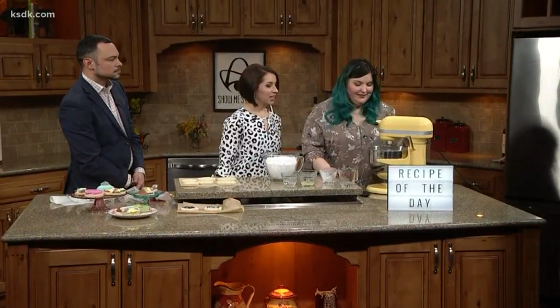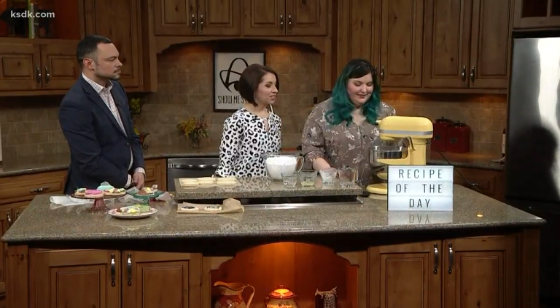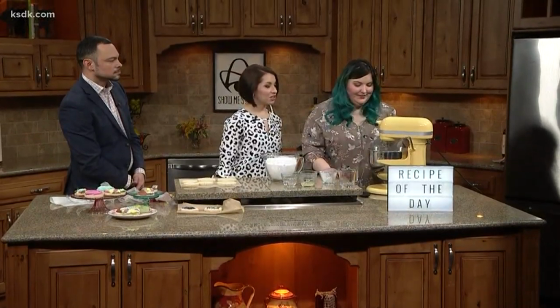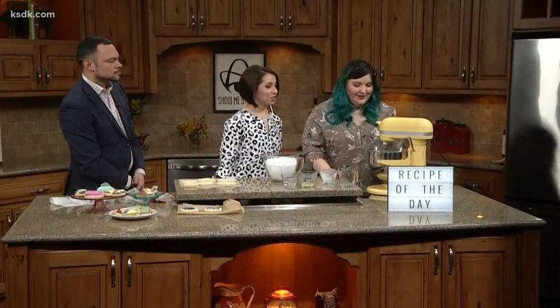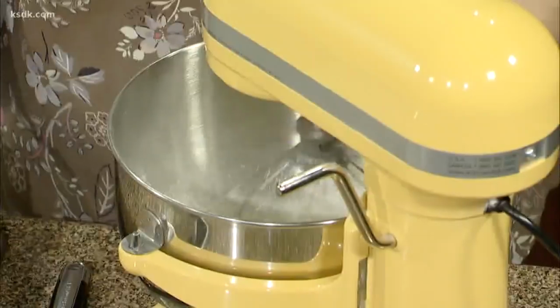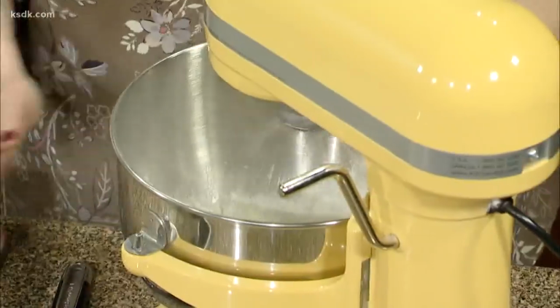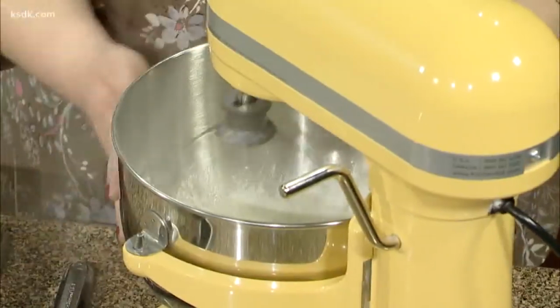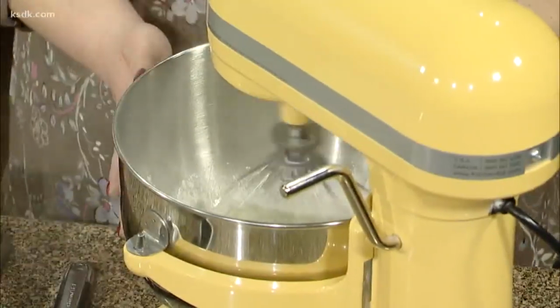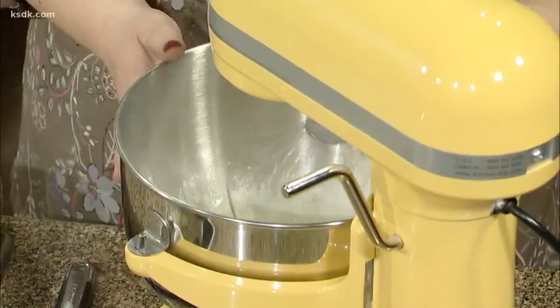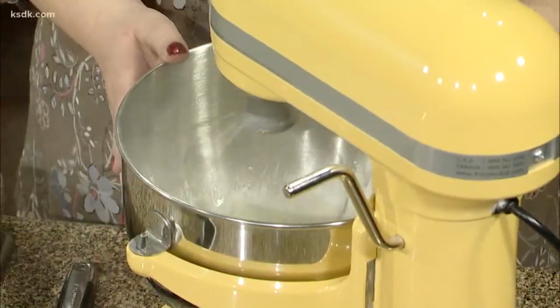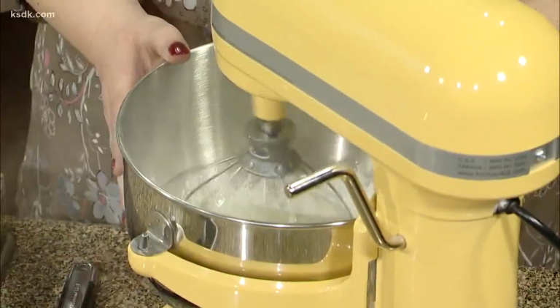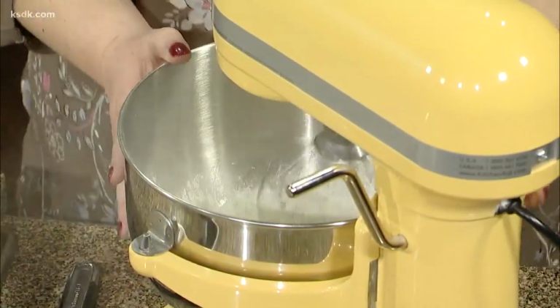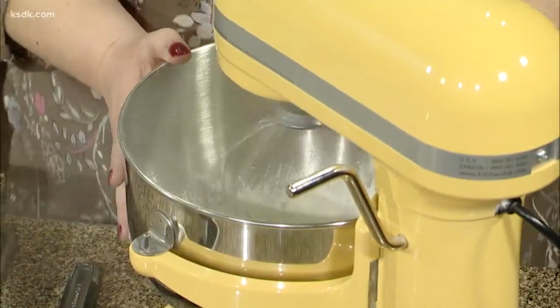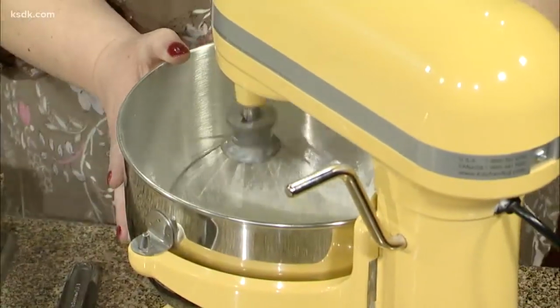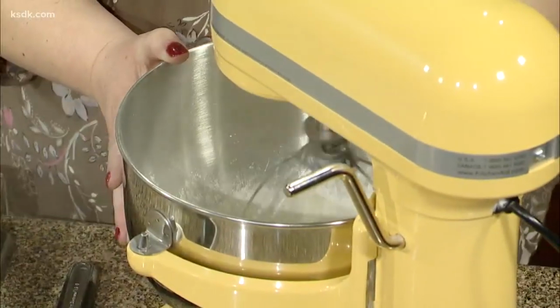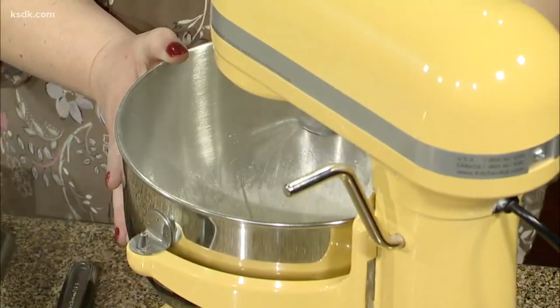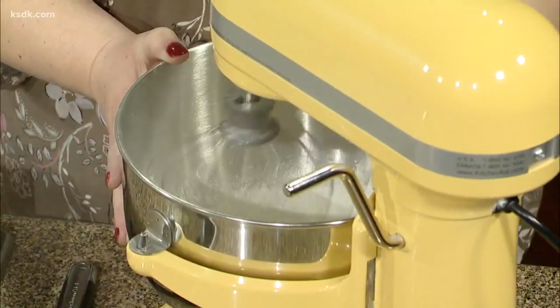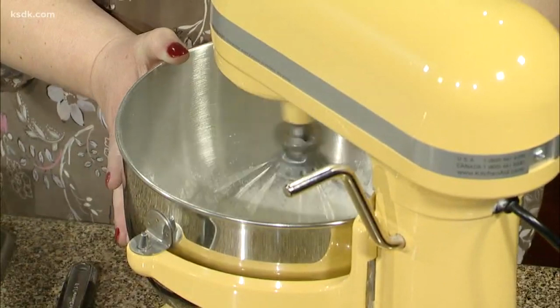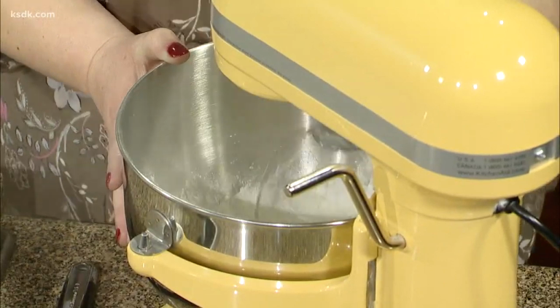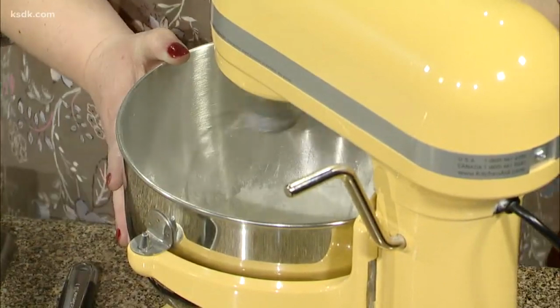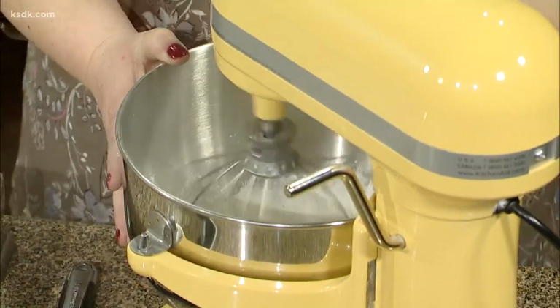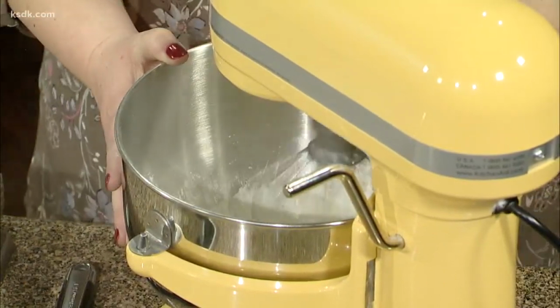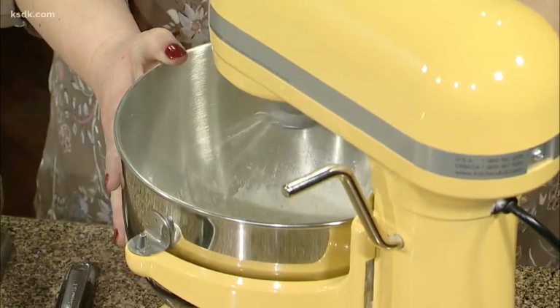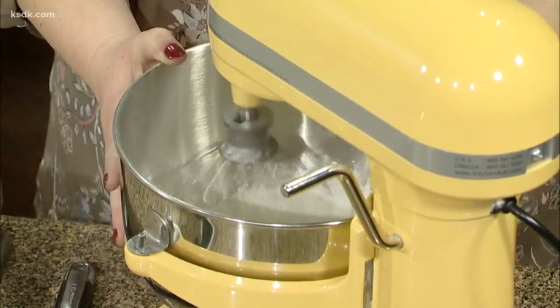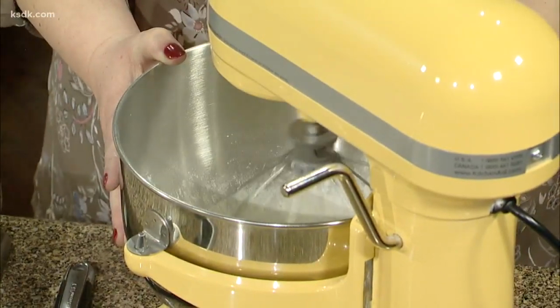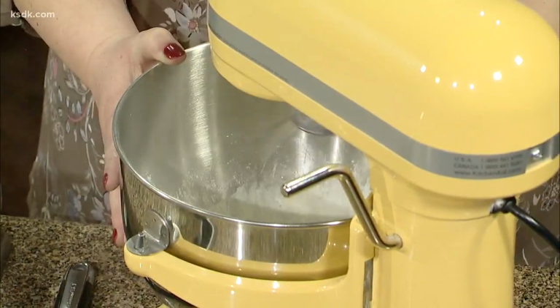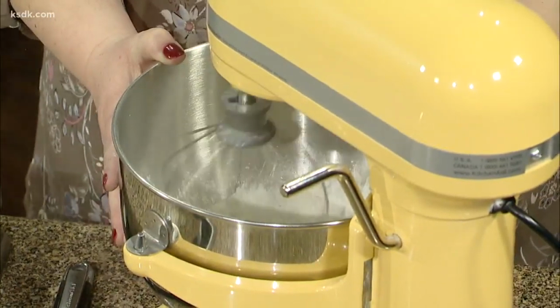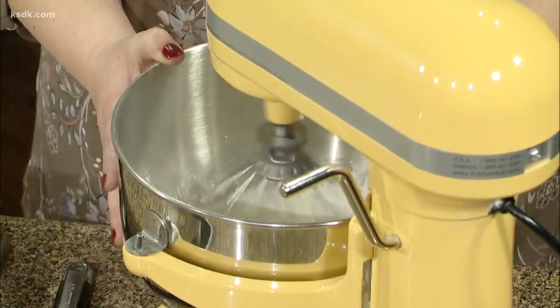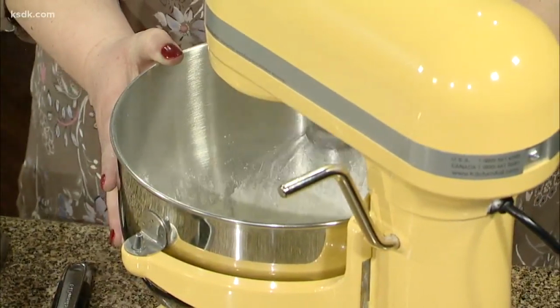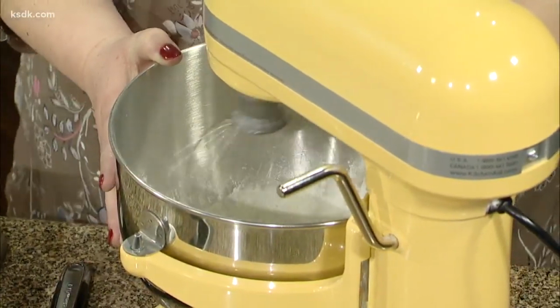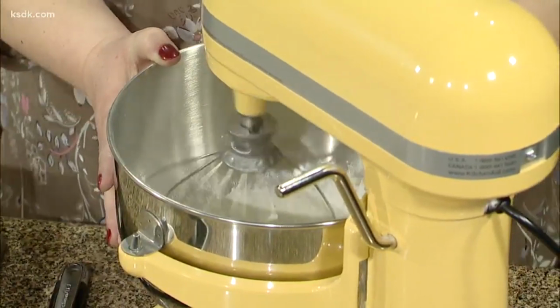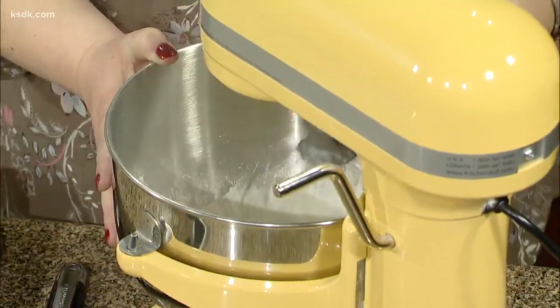That's such a cute mixer. That color is adorable. It matches my kitchen — my kitchen is teal and yellow.